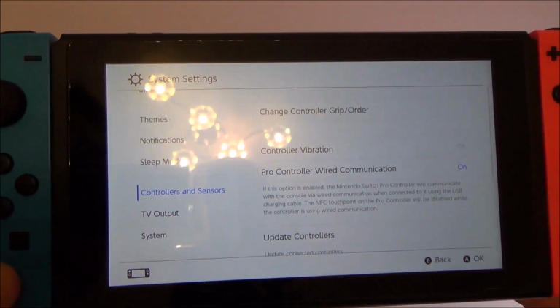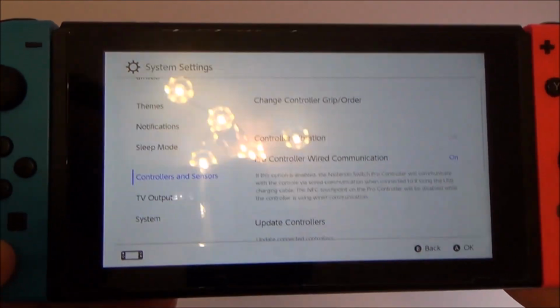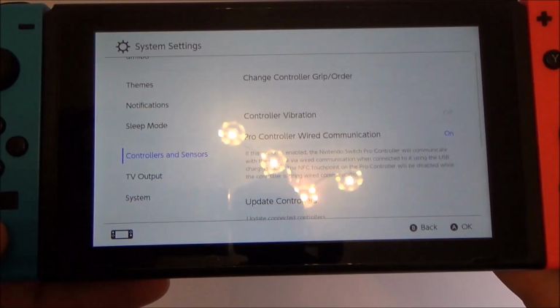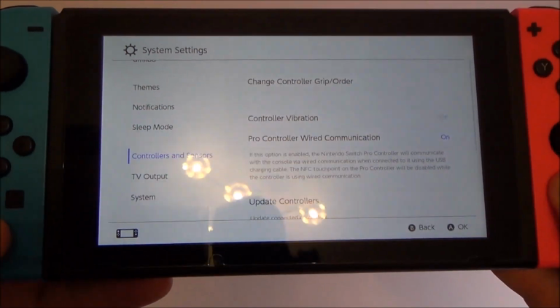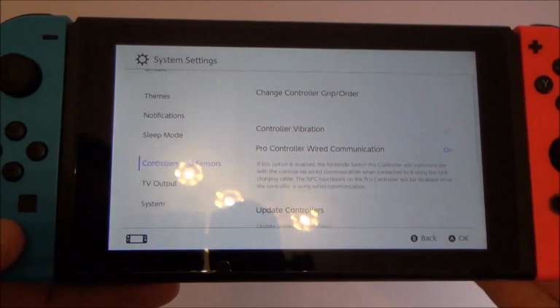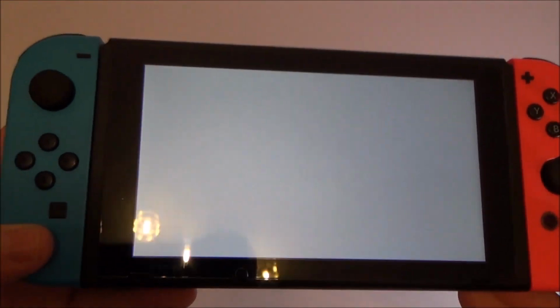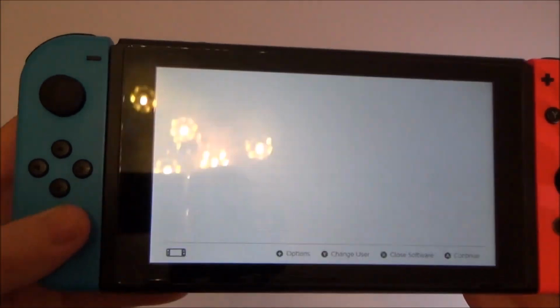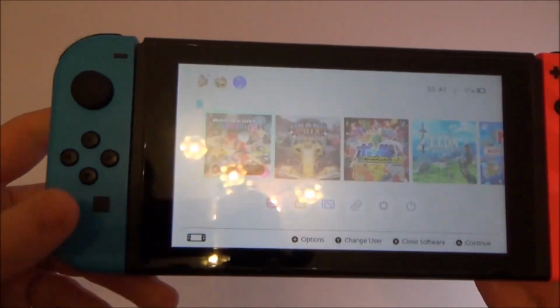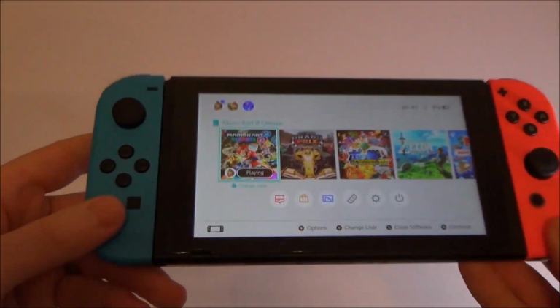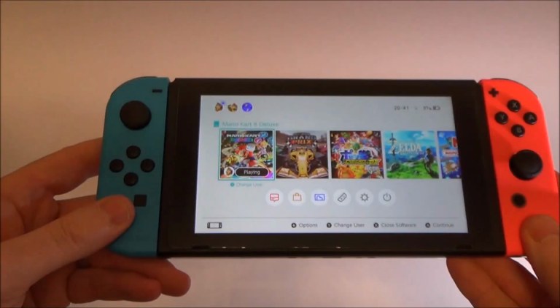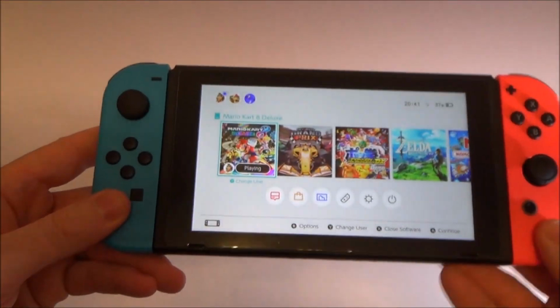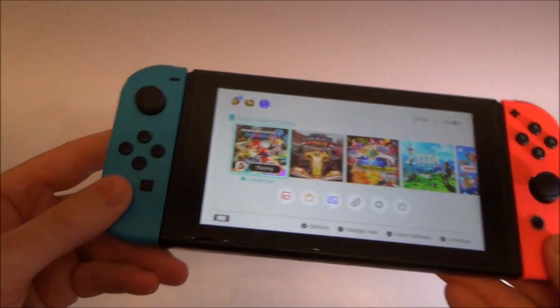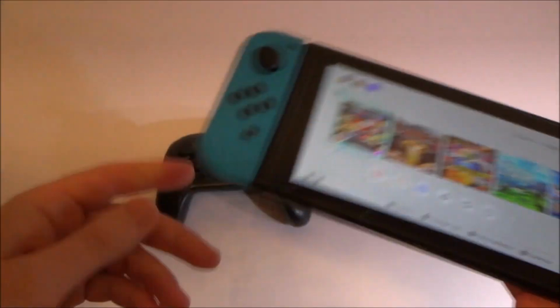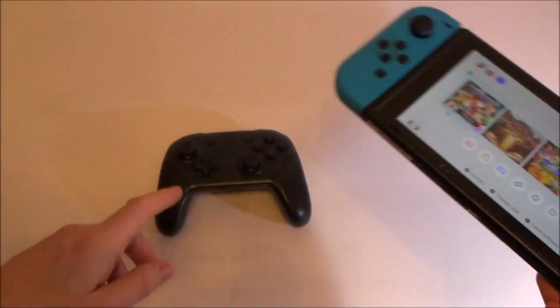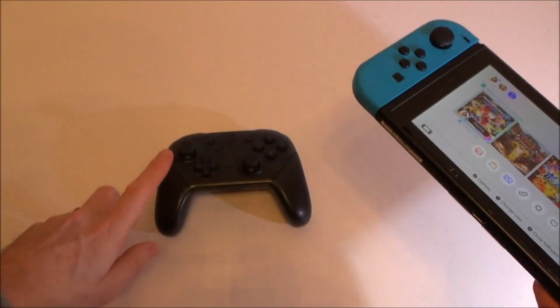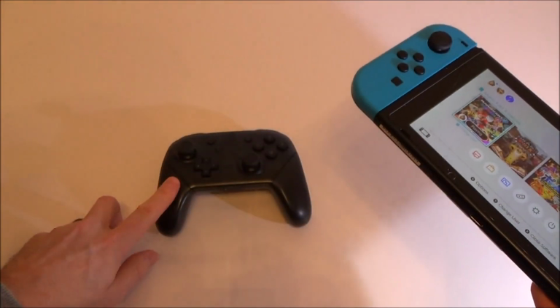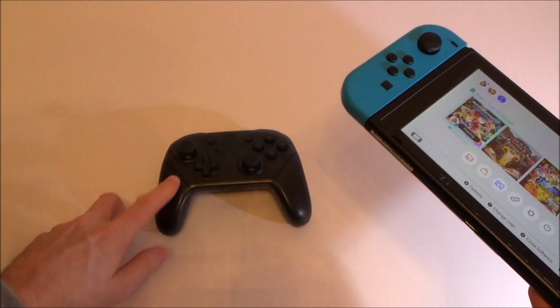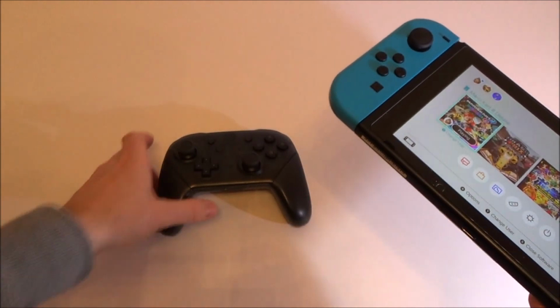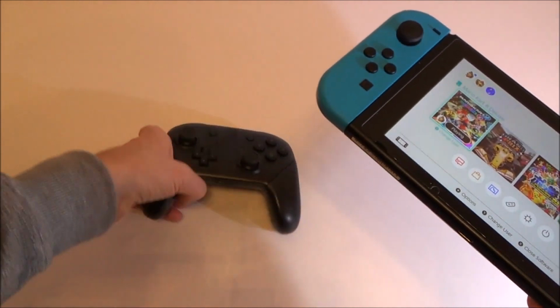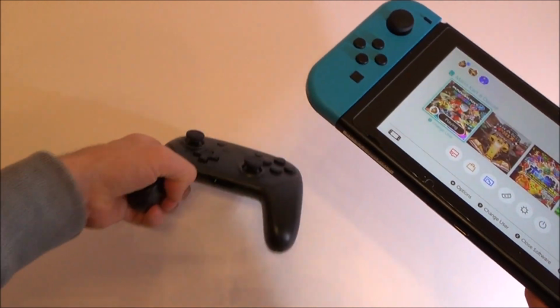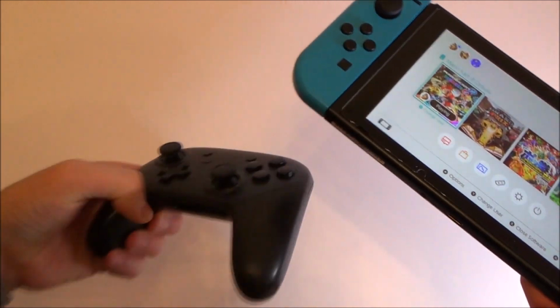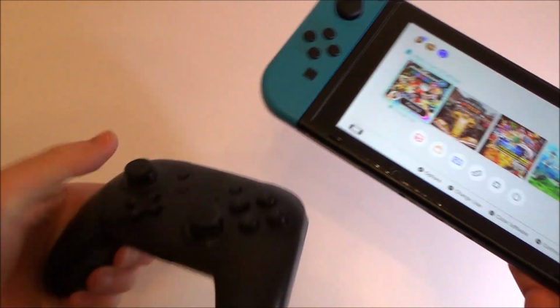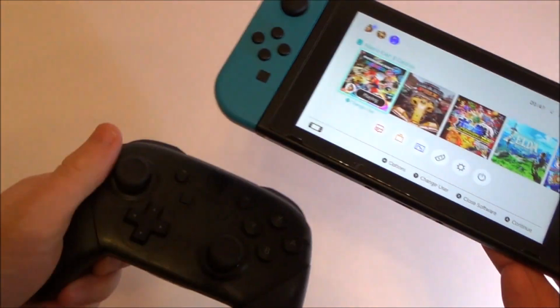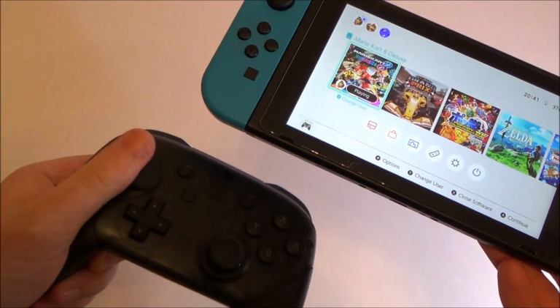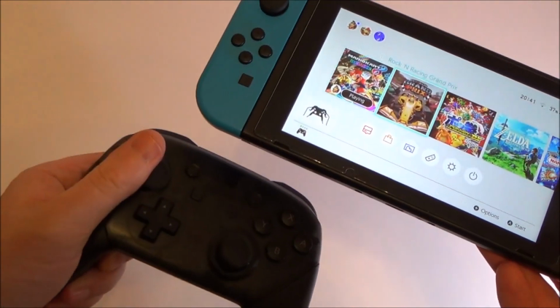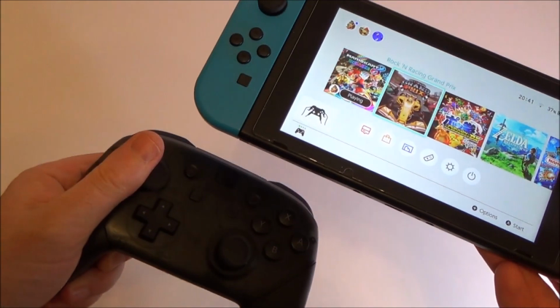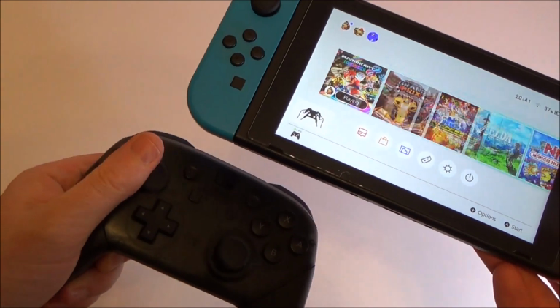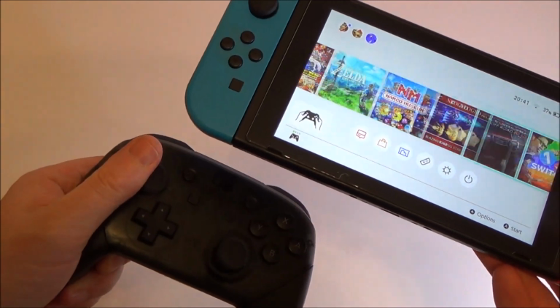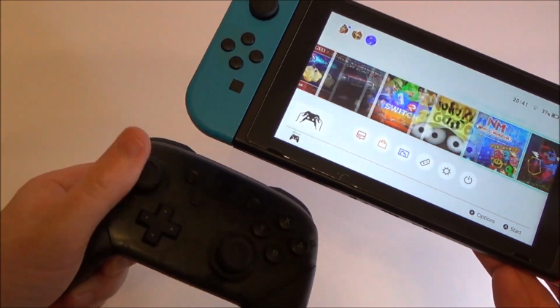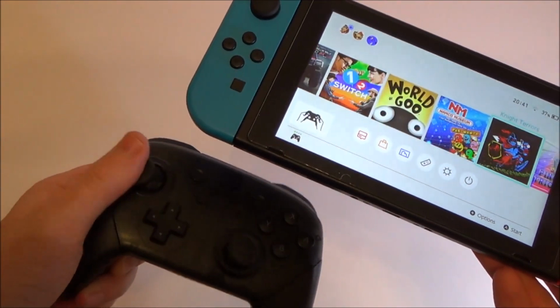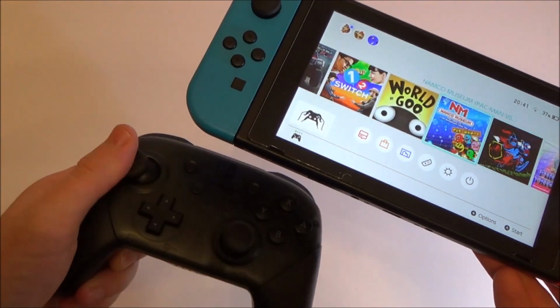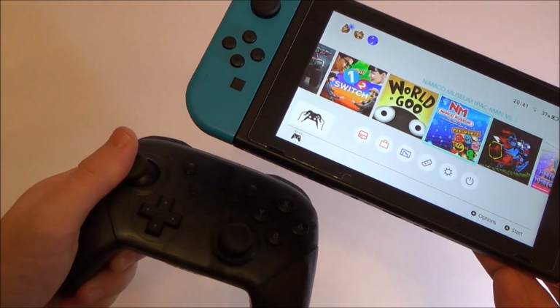That will not only turn it off on the Joy-Cons, it will also turn it off when you're using the Pro Controller as well.